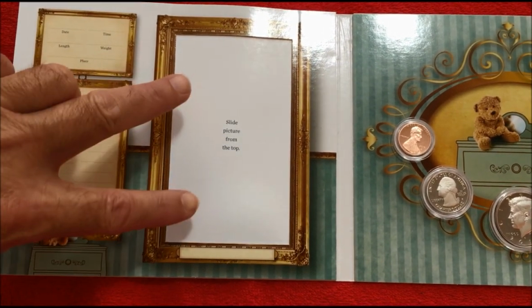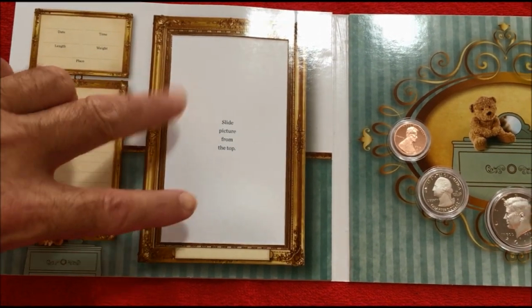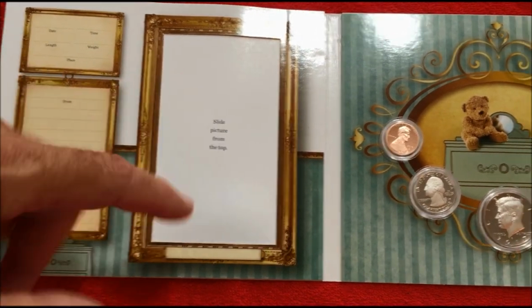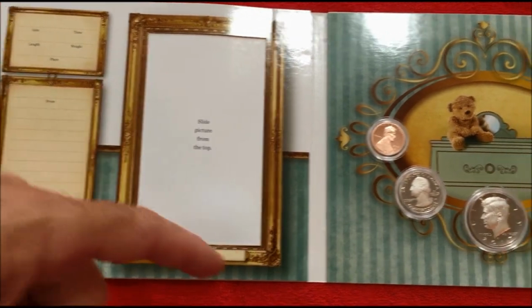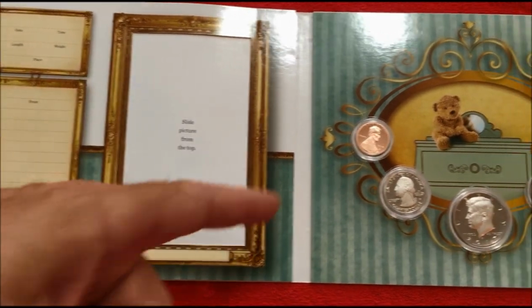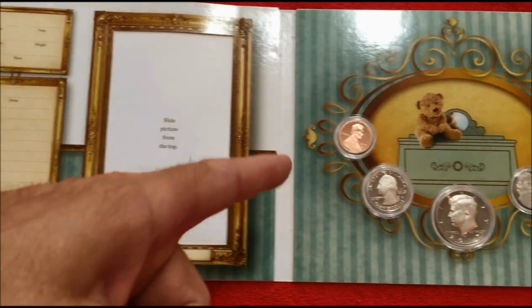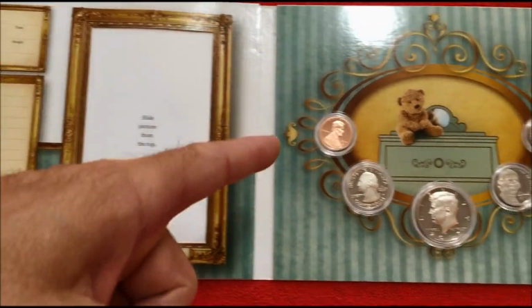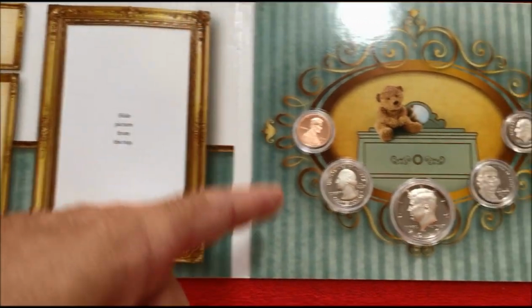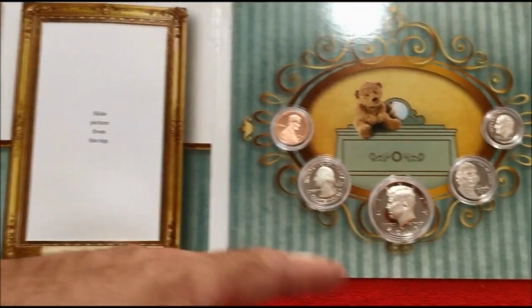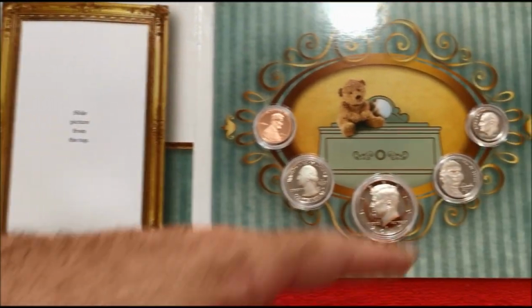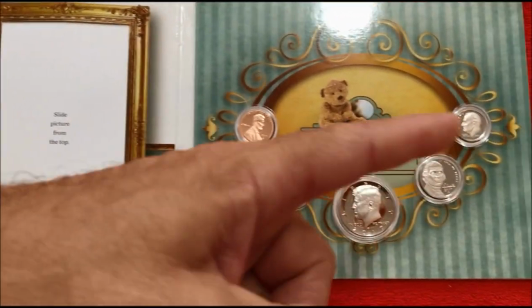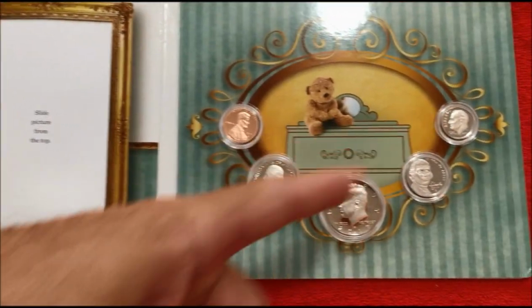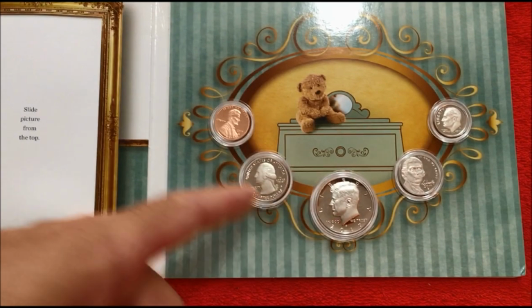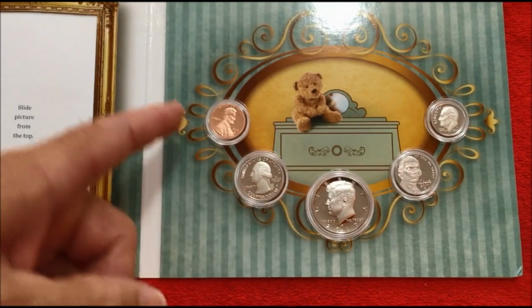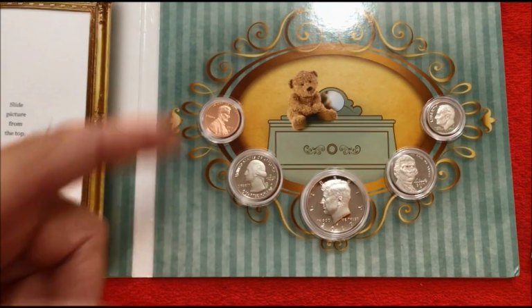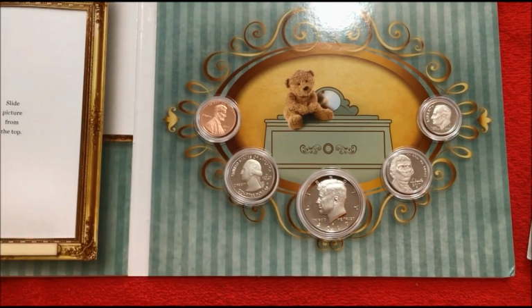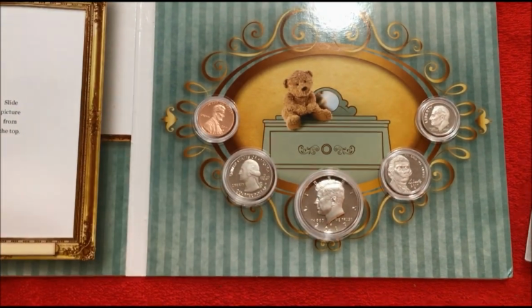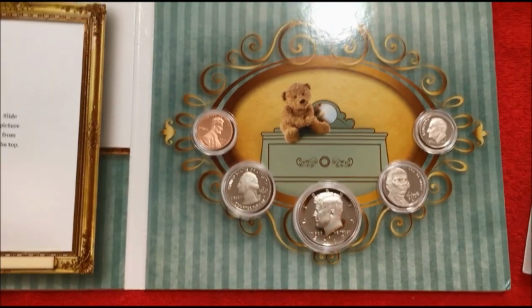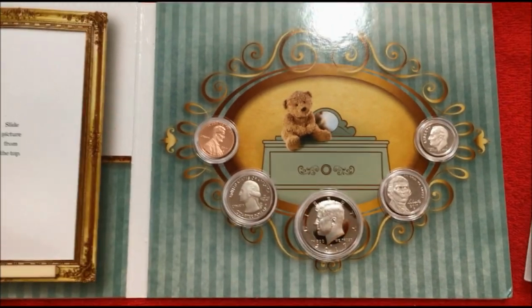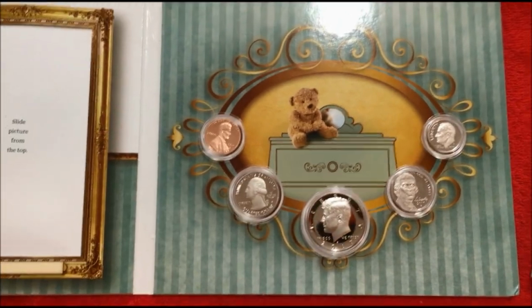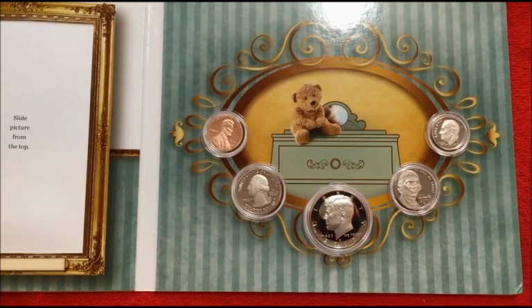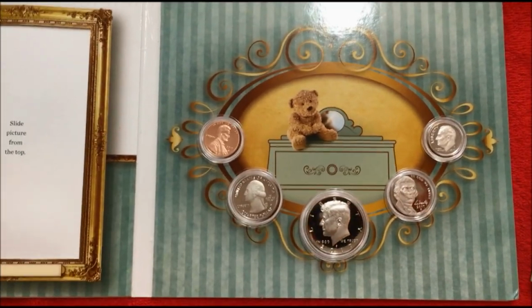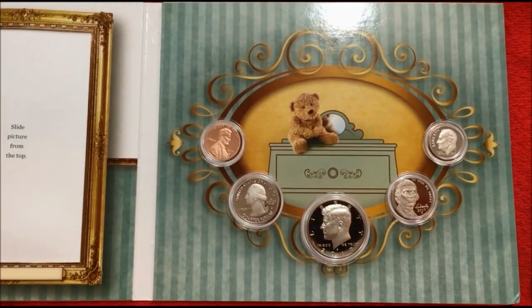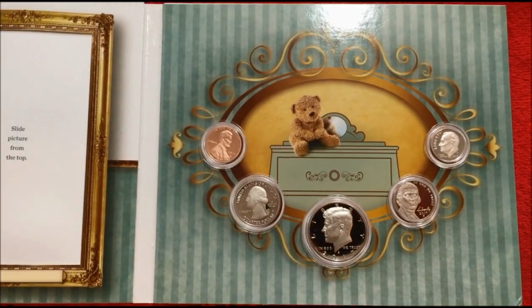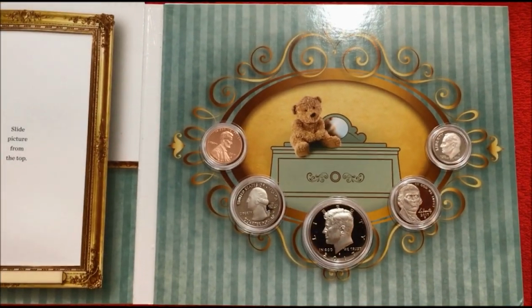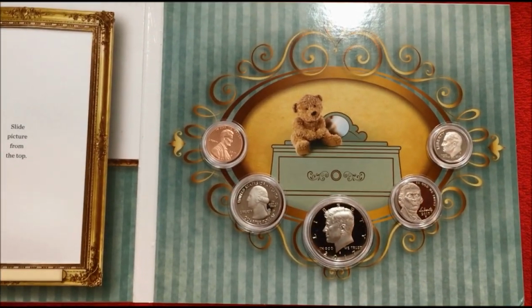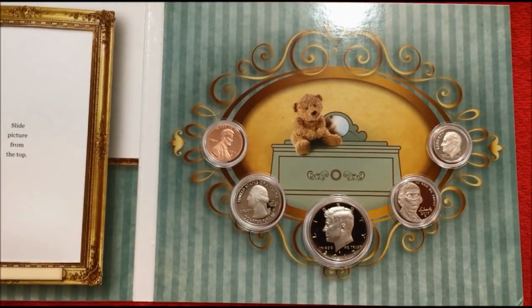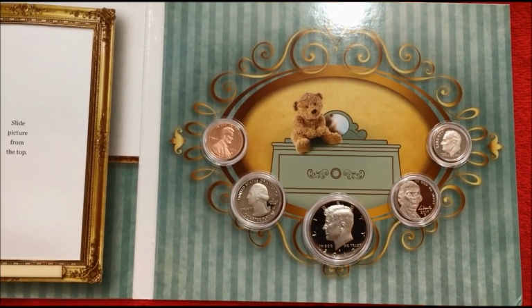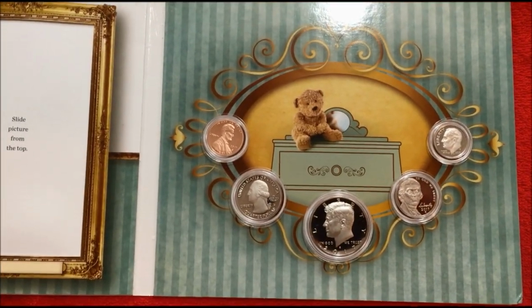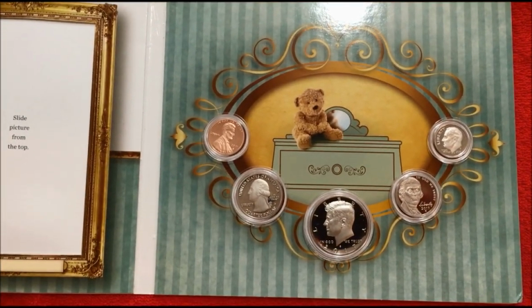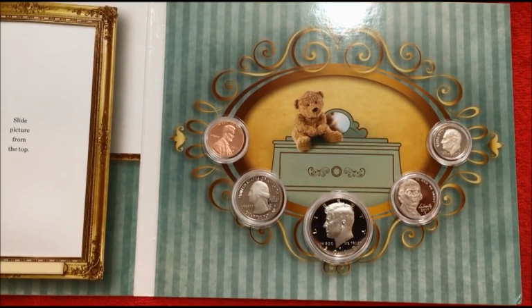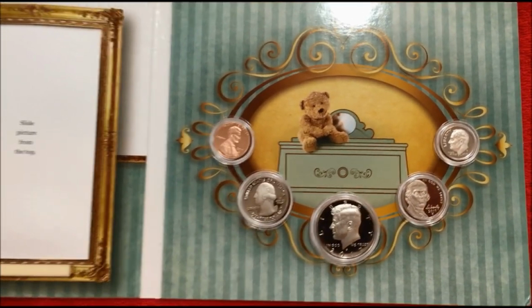You can put the picture in, and then you have the coins in capsules — in very beautiful condition.